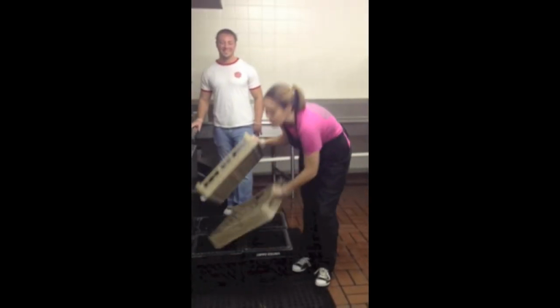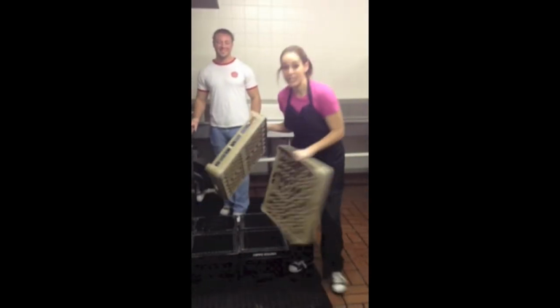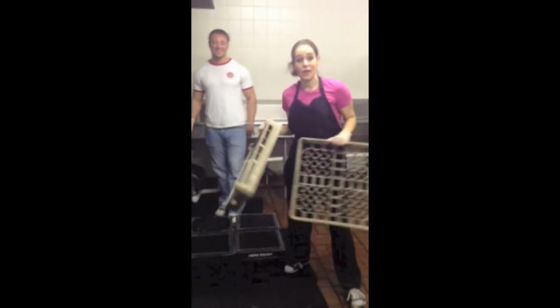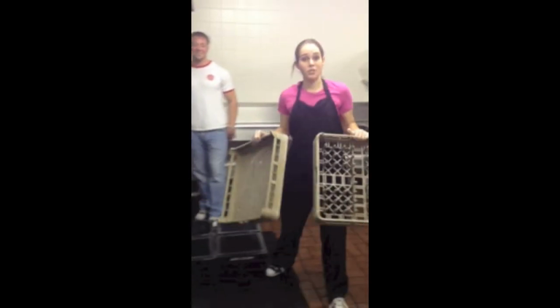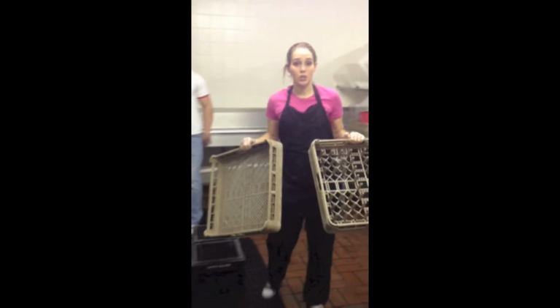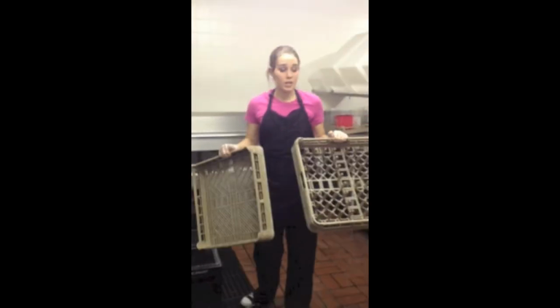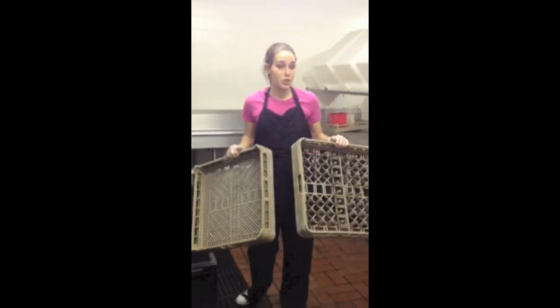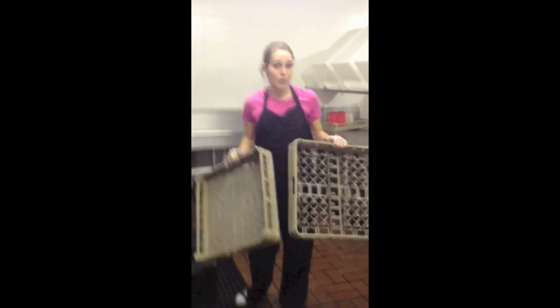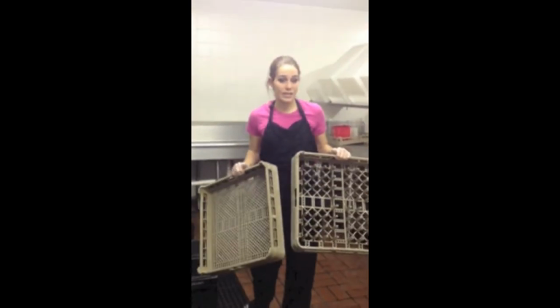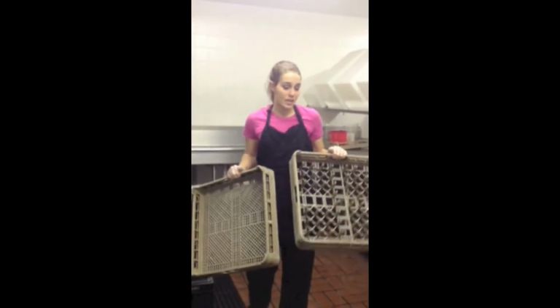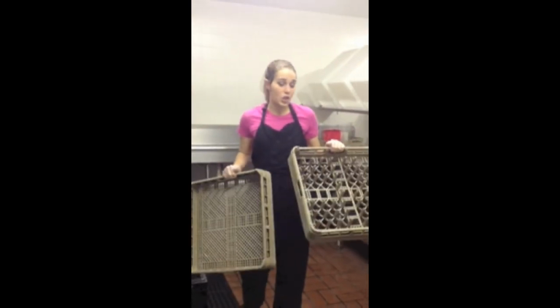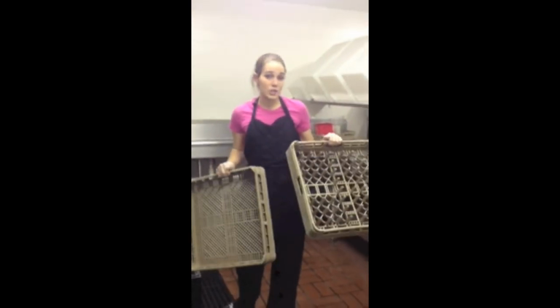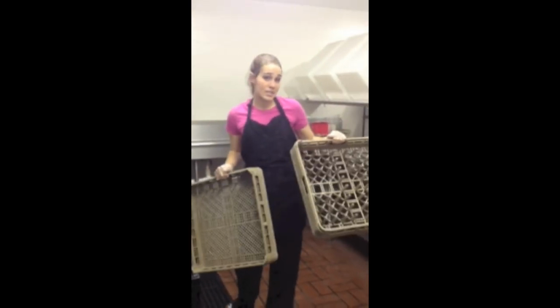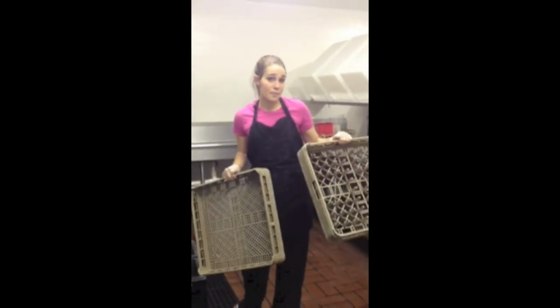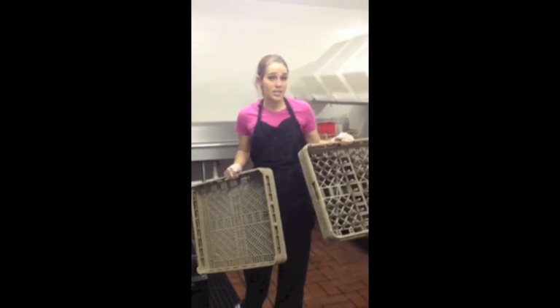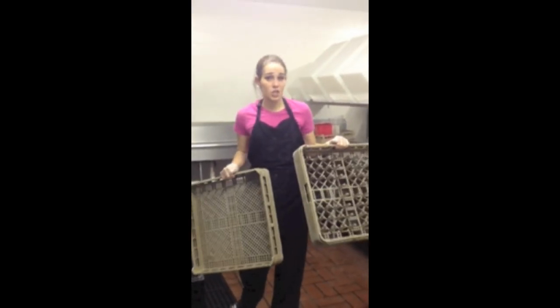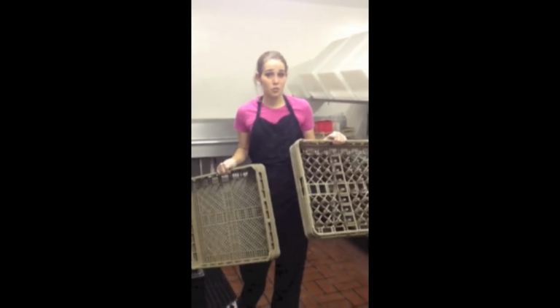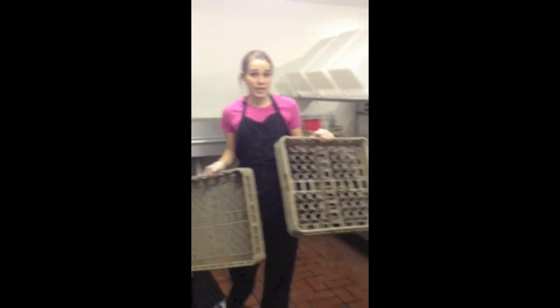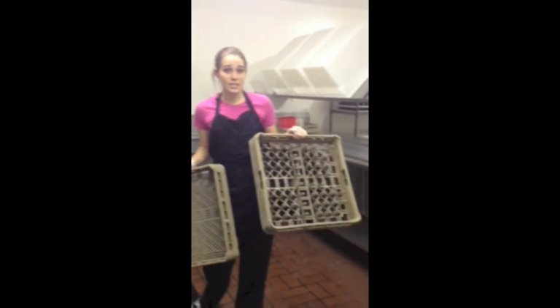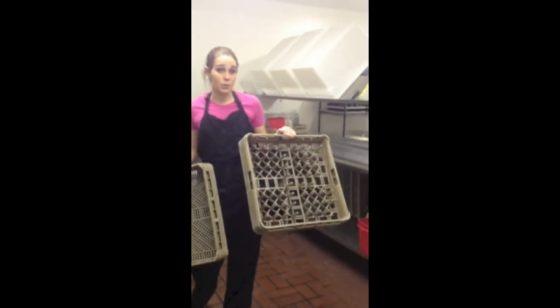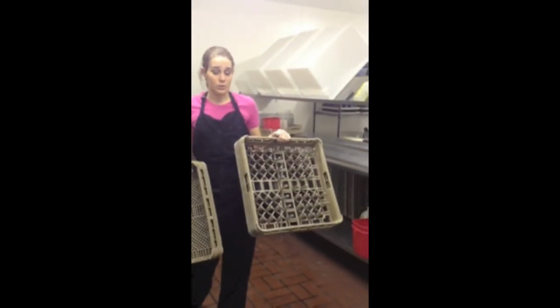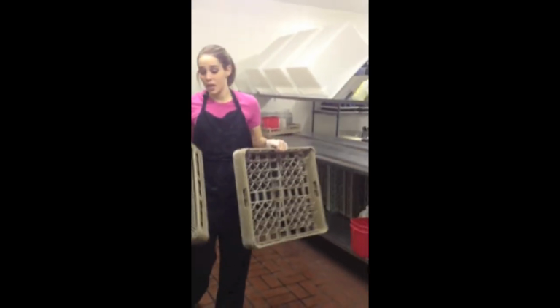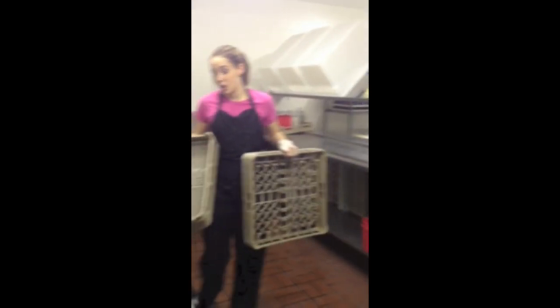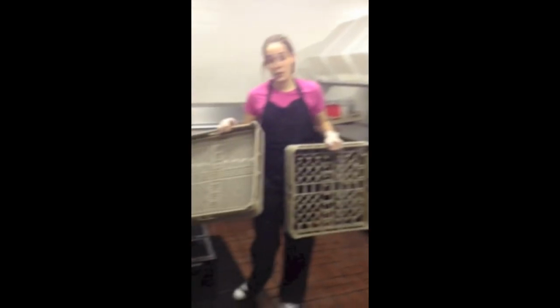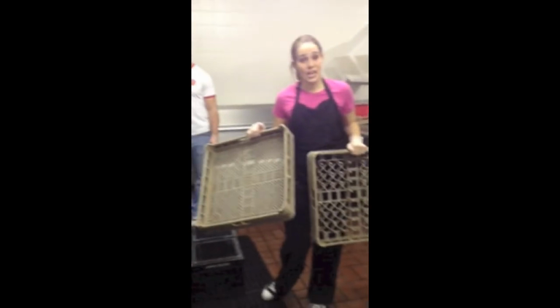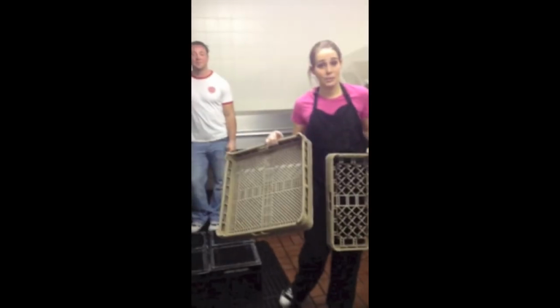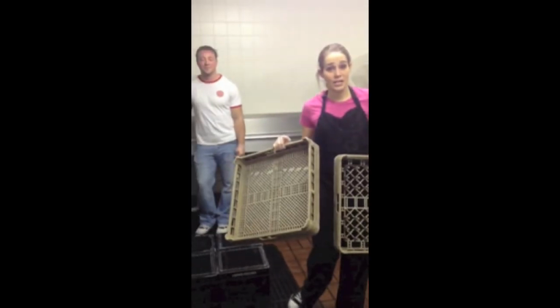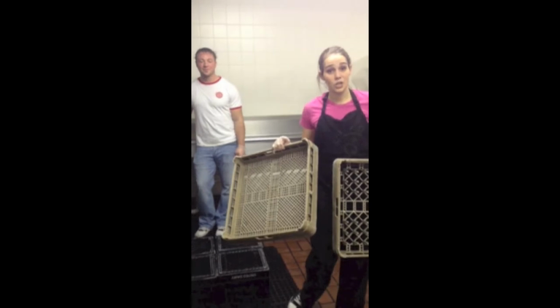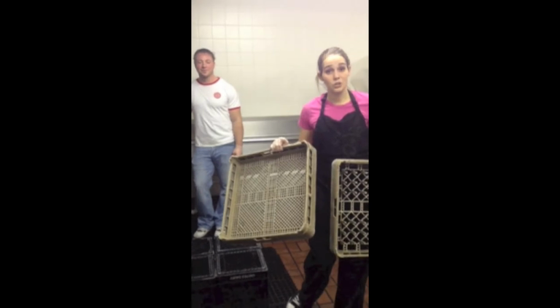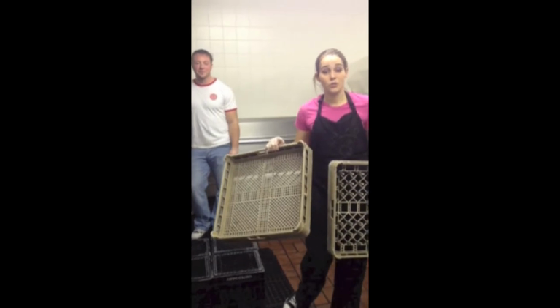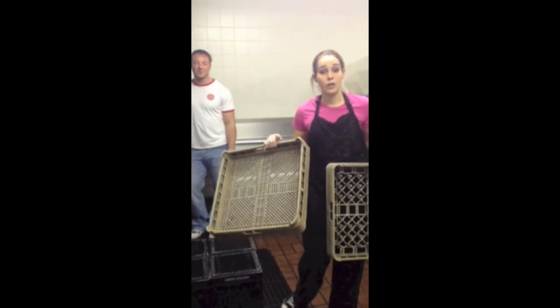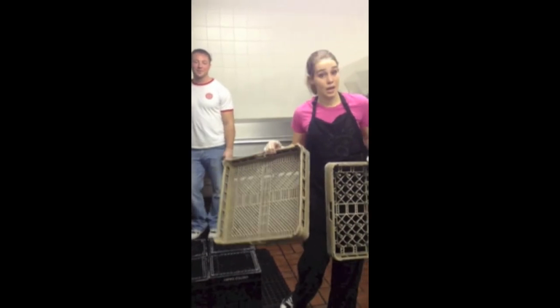We'll then grab one of two racks. The ones with the spikes are used for plates and bowls. The ones without the spikes are used for cups.